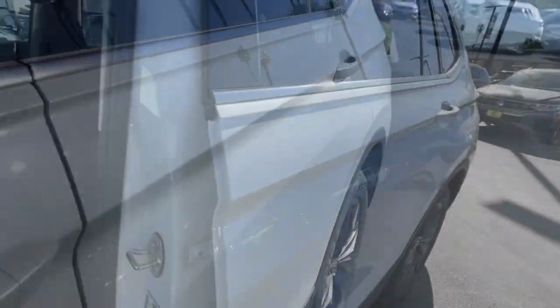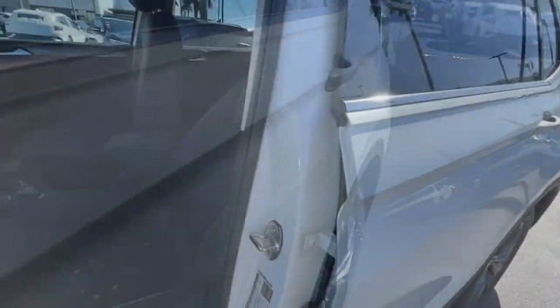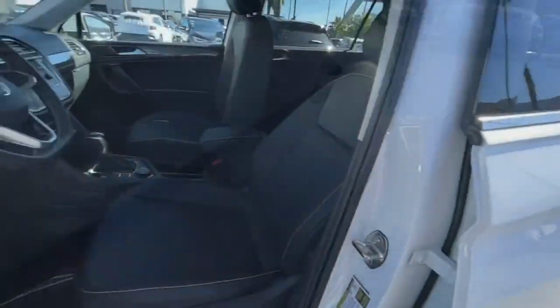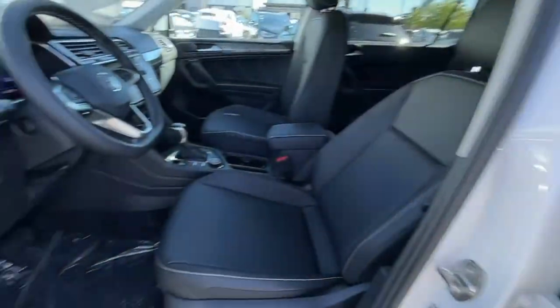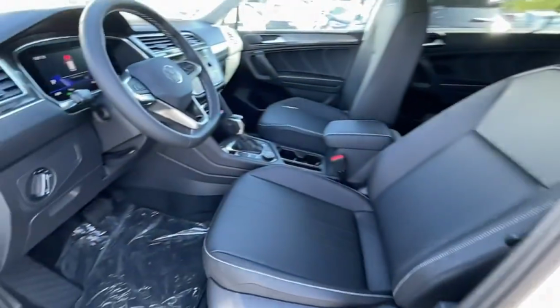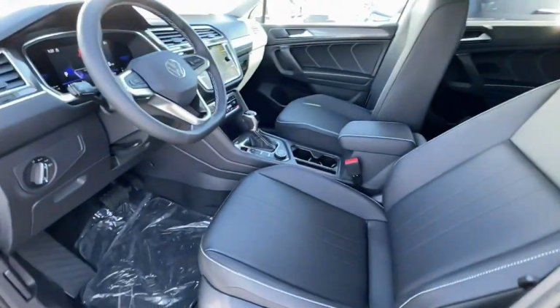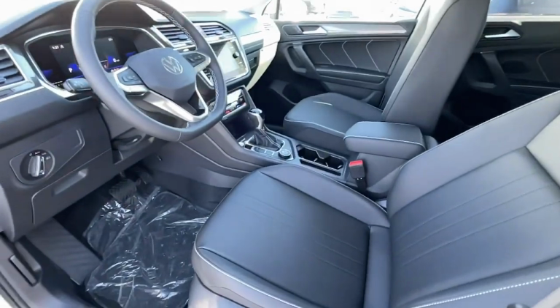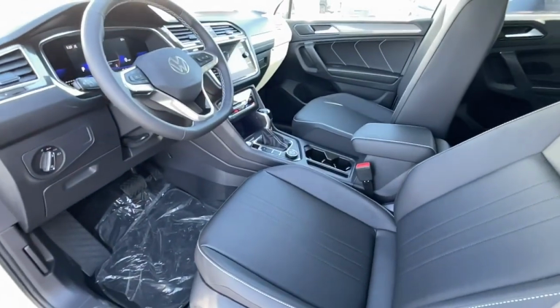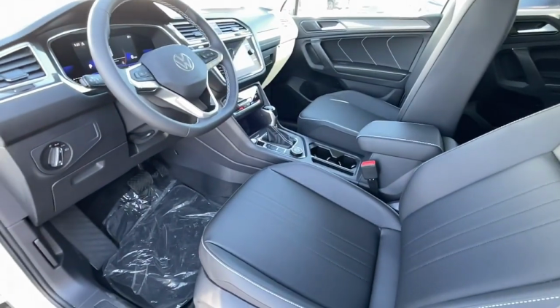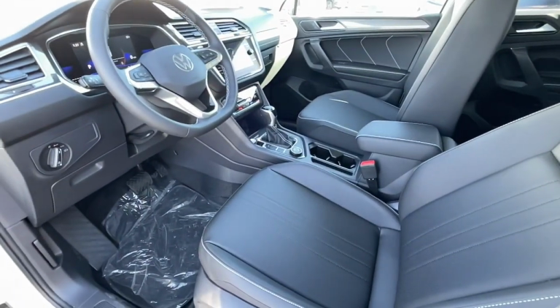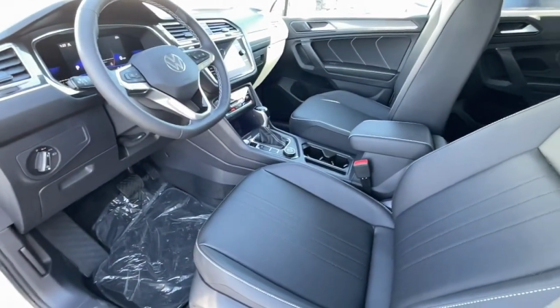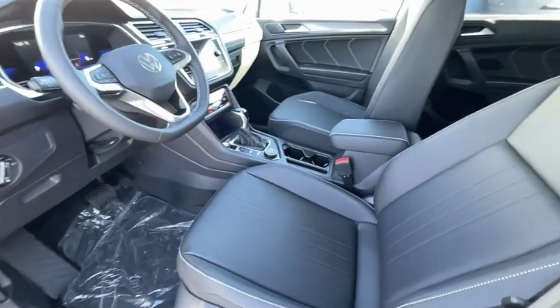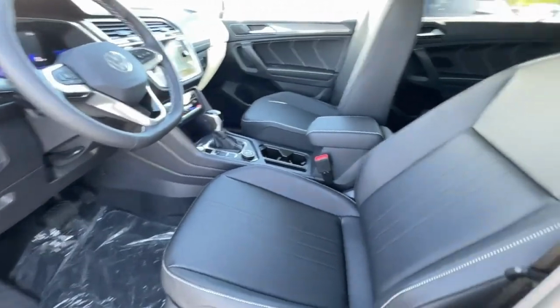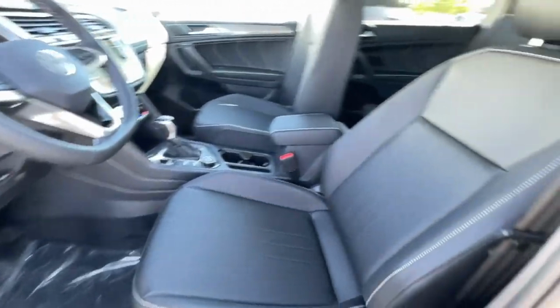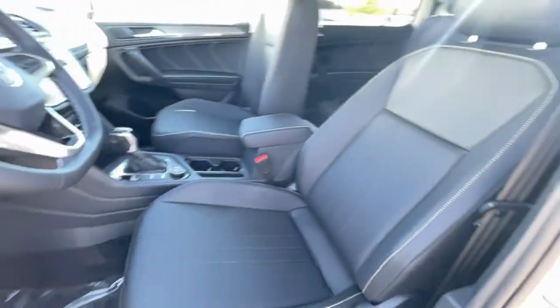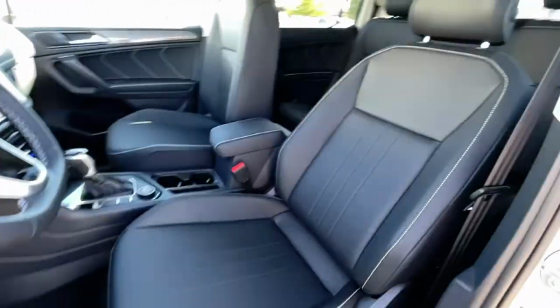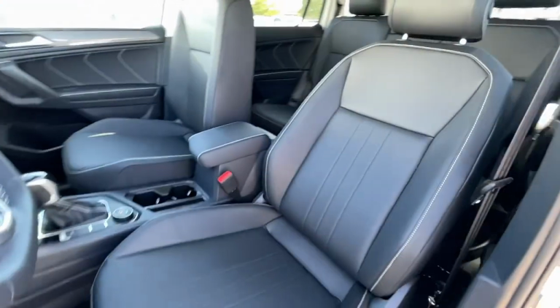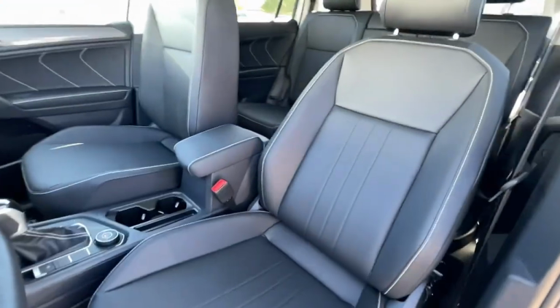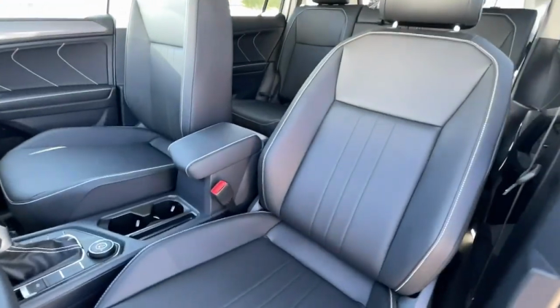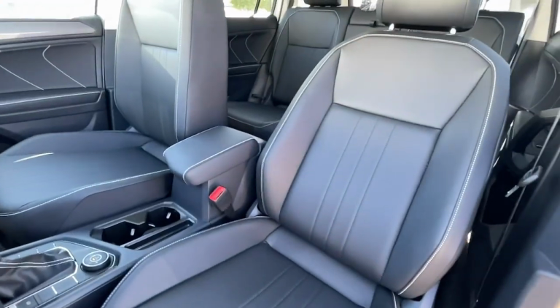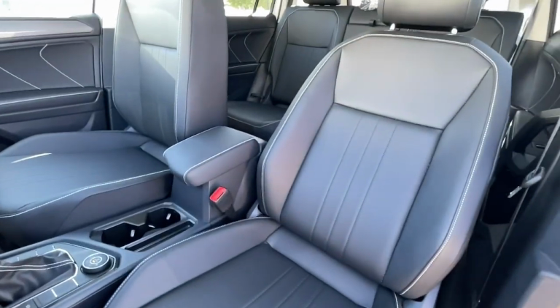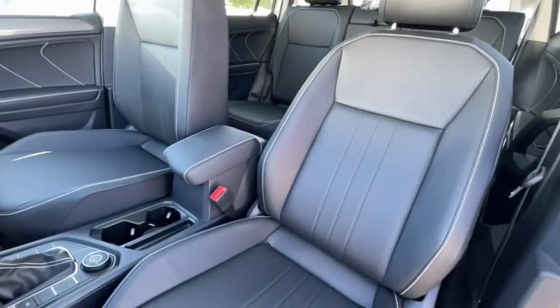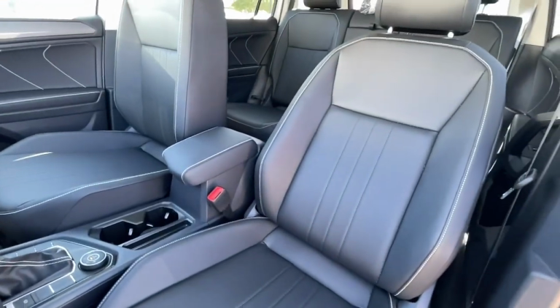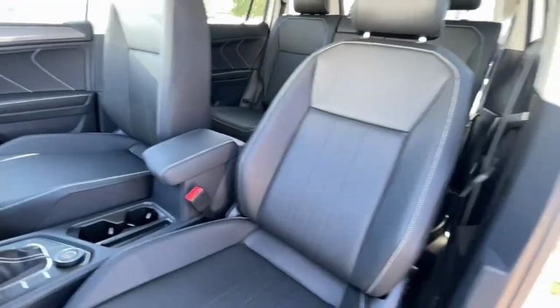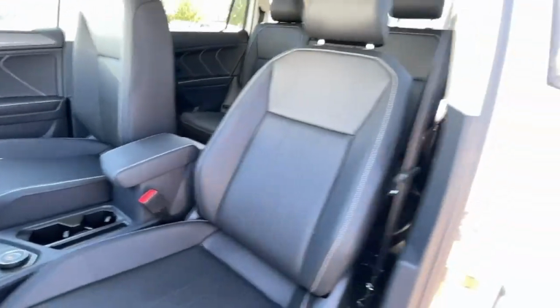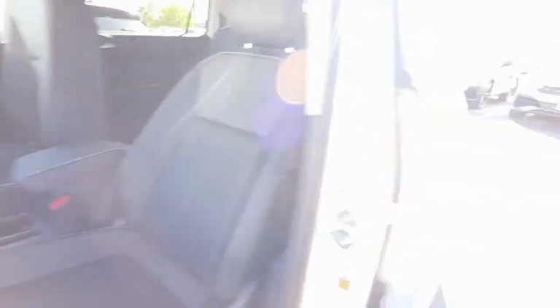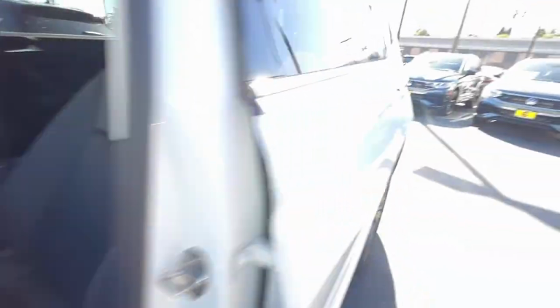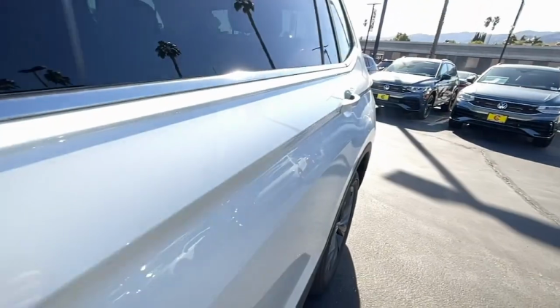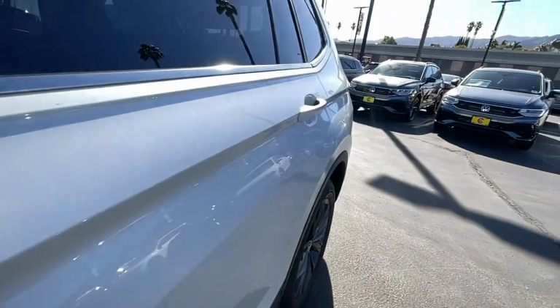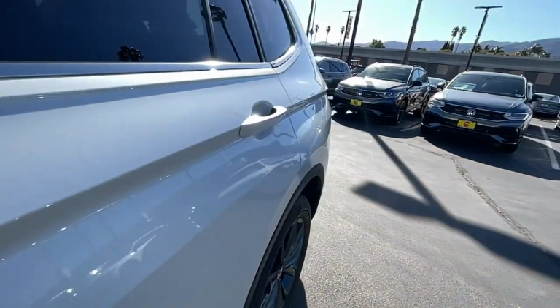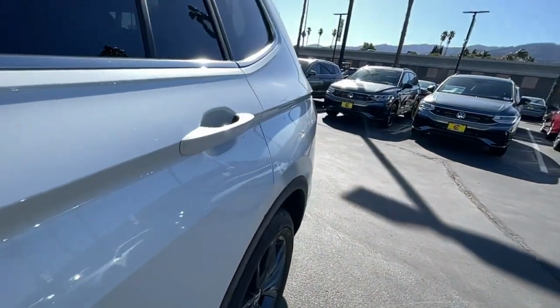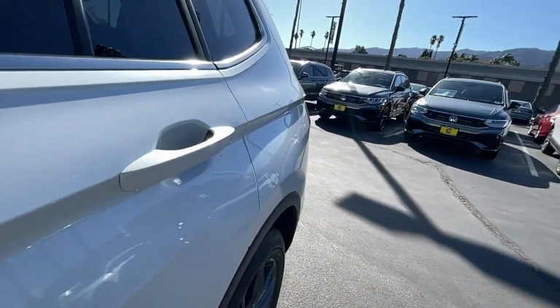Rear AC, power driver seat, alarm, dual zone AC, and heated front seats.